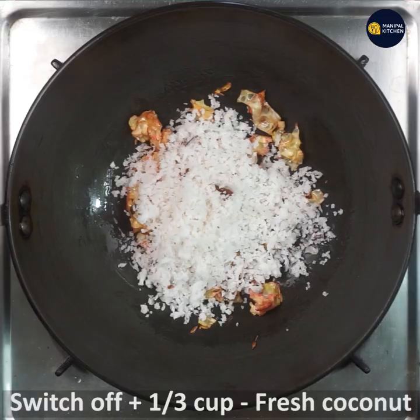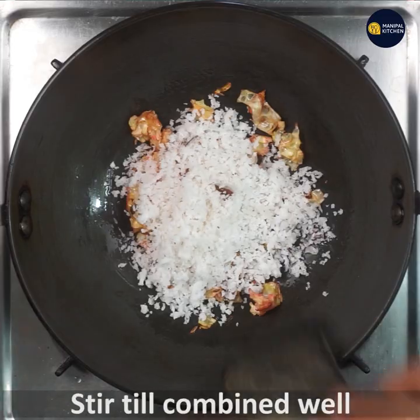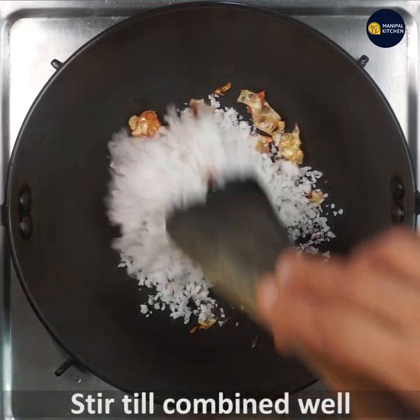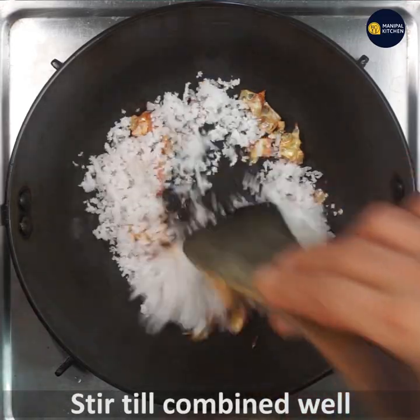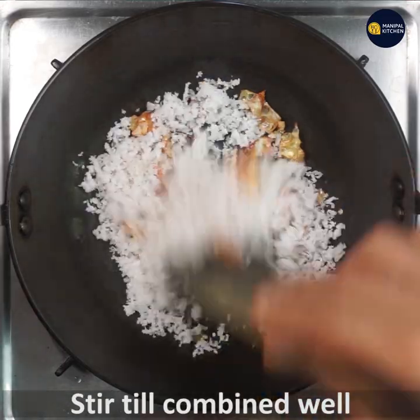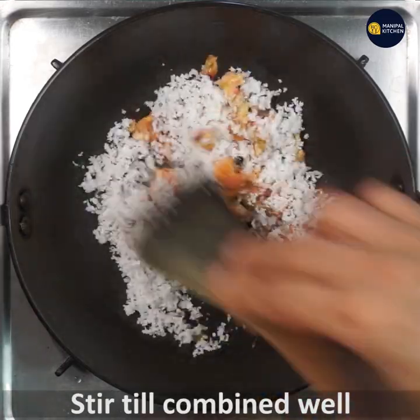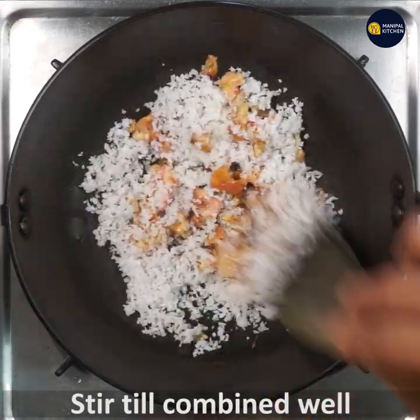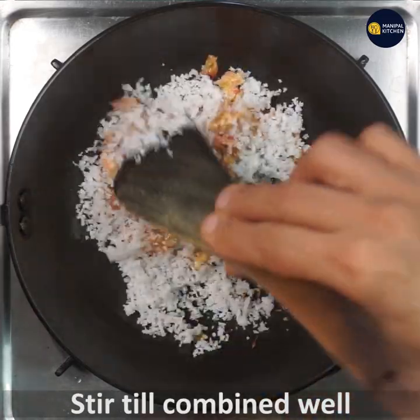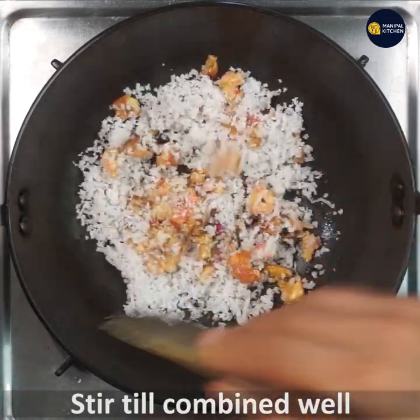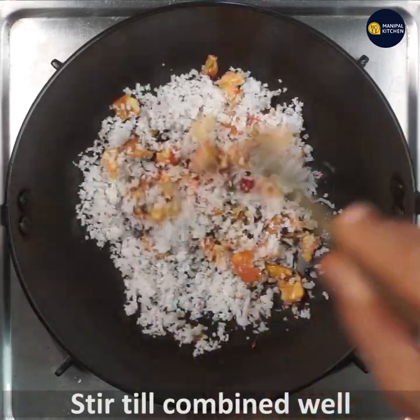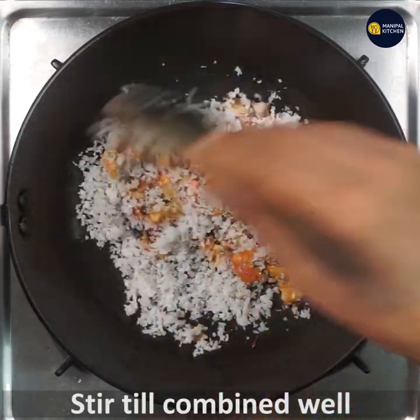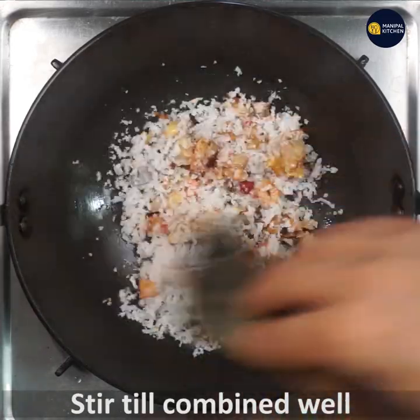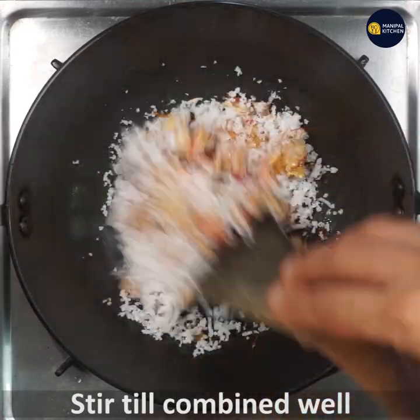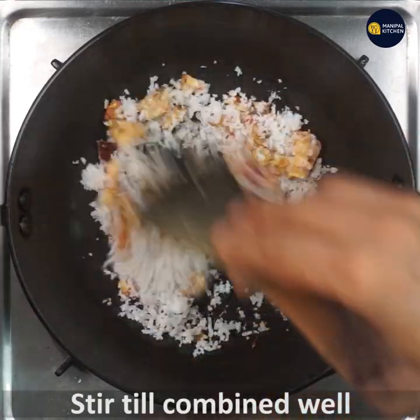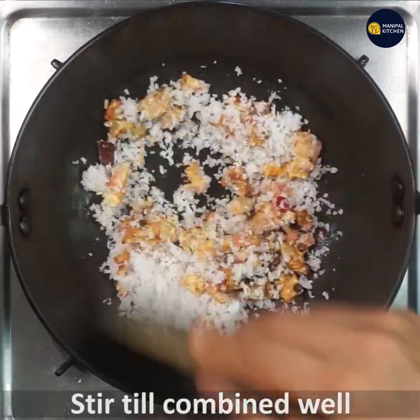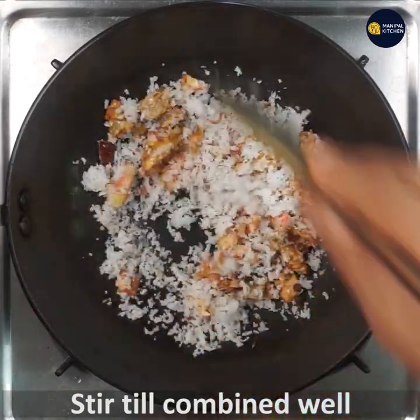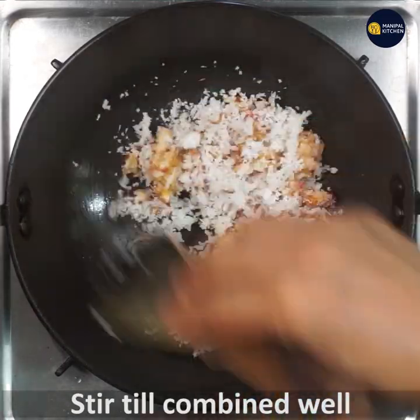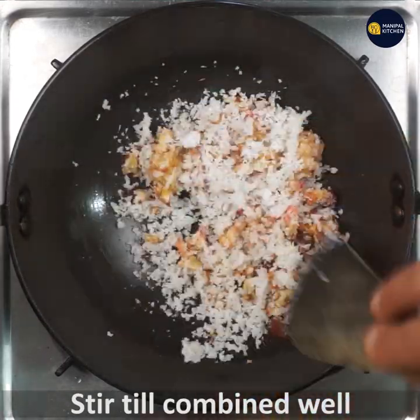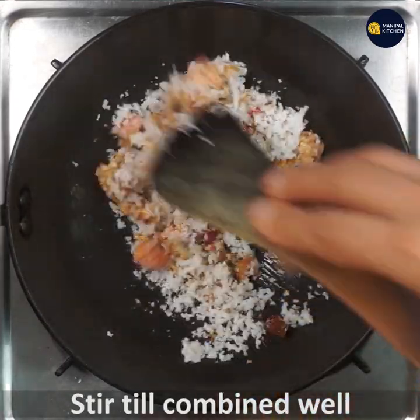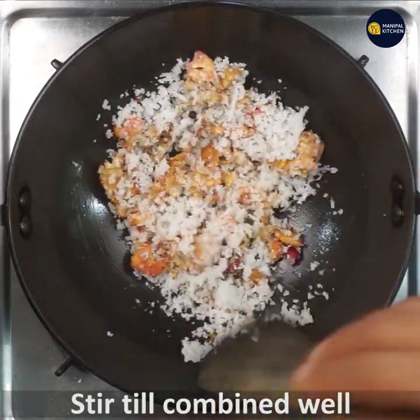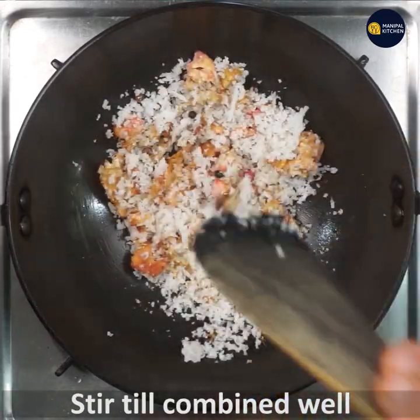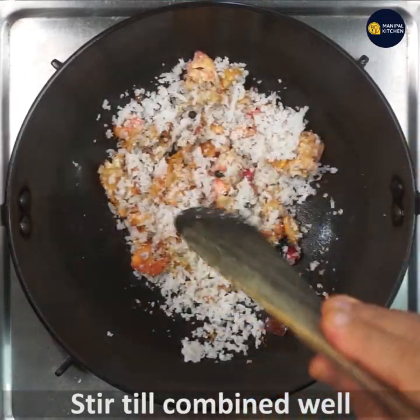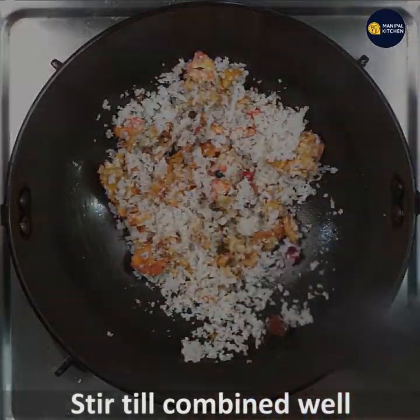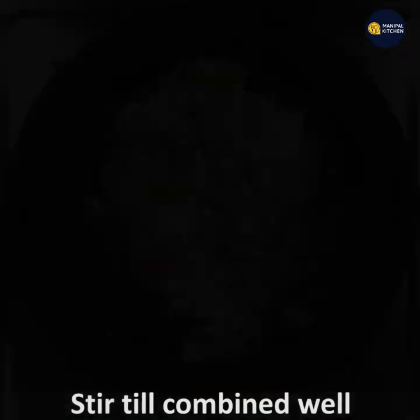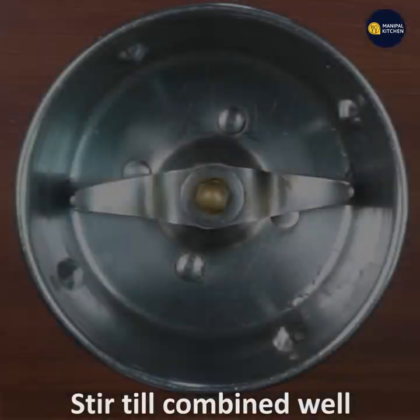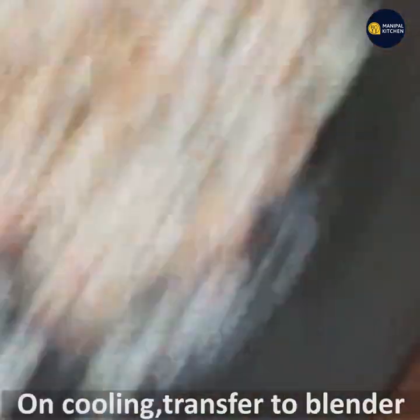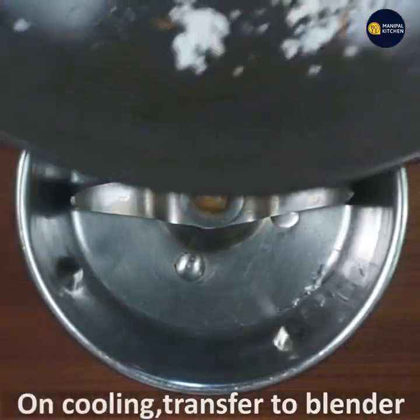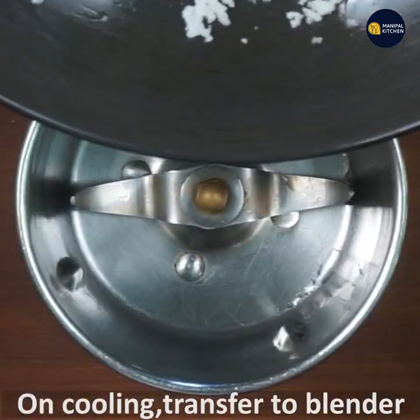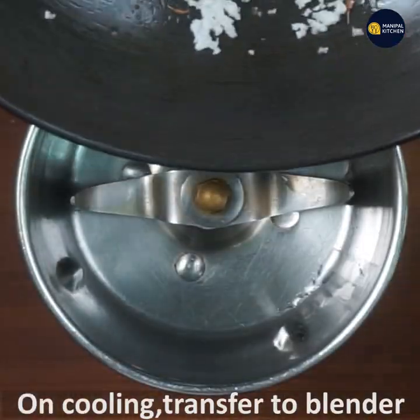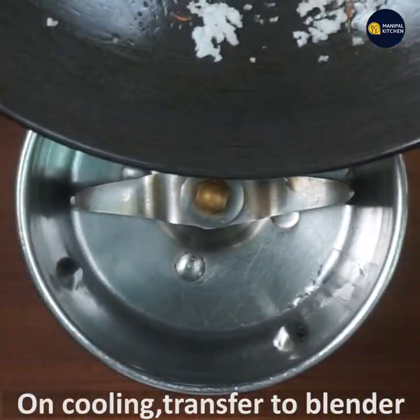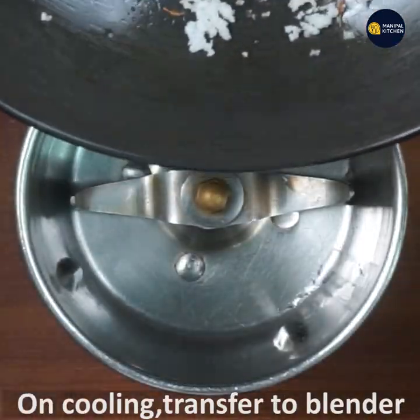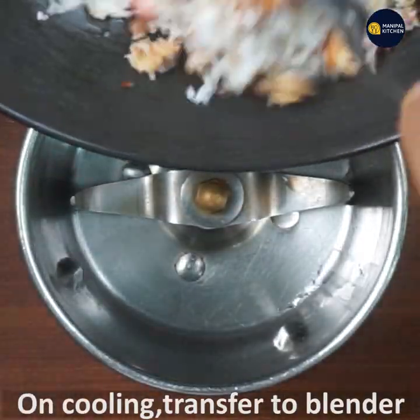Now let's switch off the flame and add a little bit. Just mix it up. Now let's add a blender to the heat.